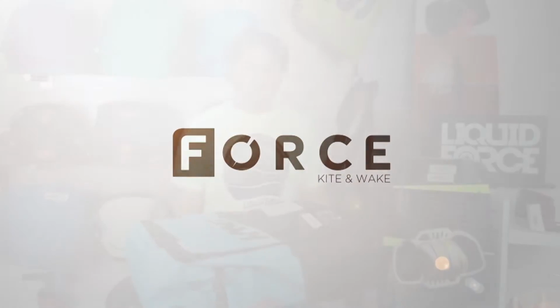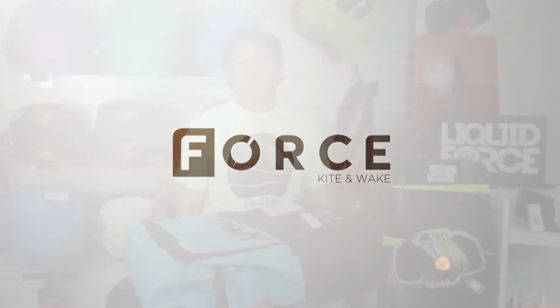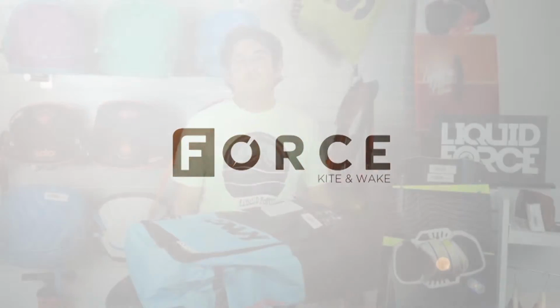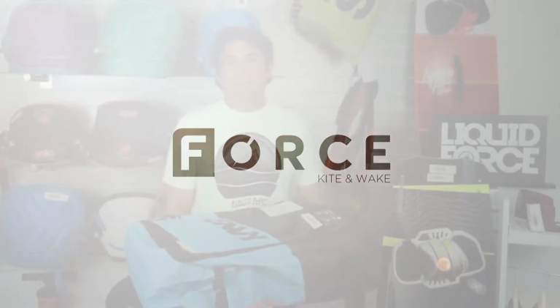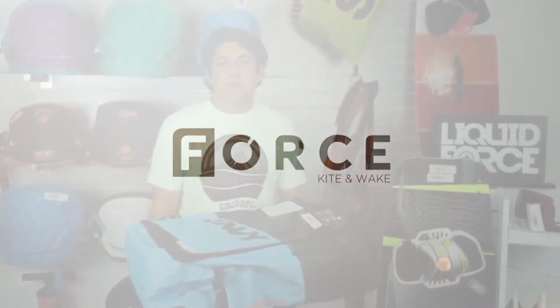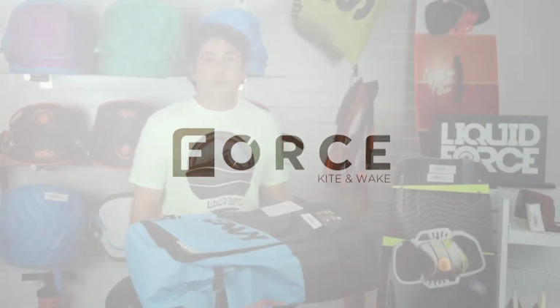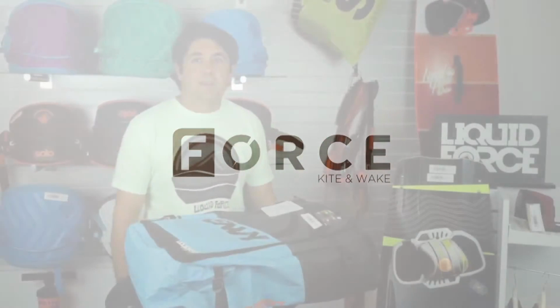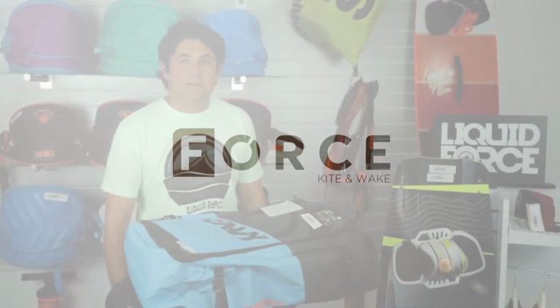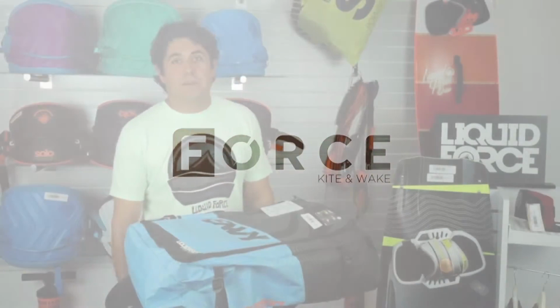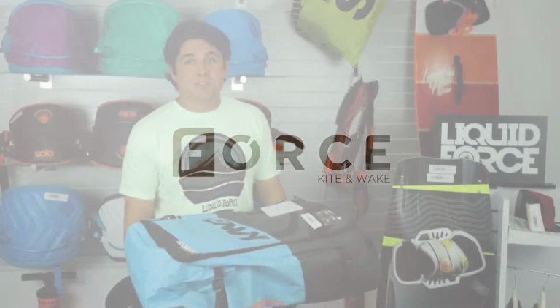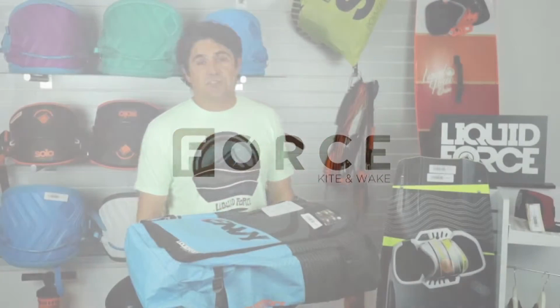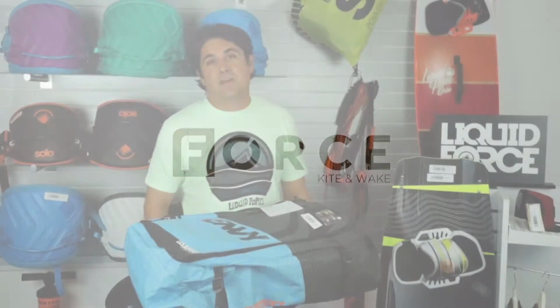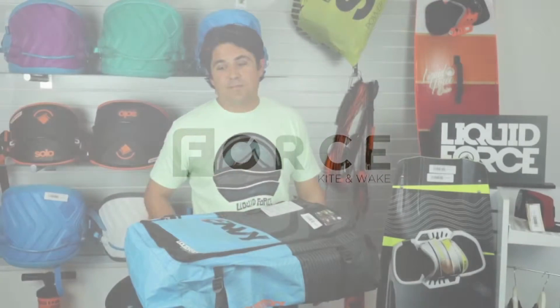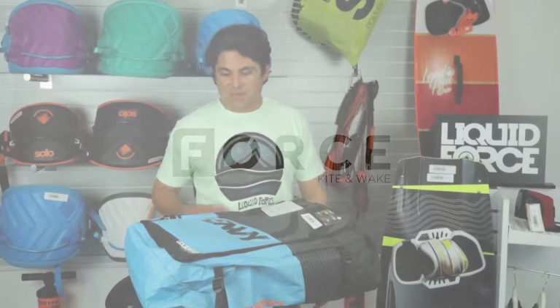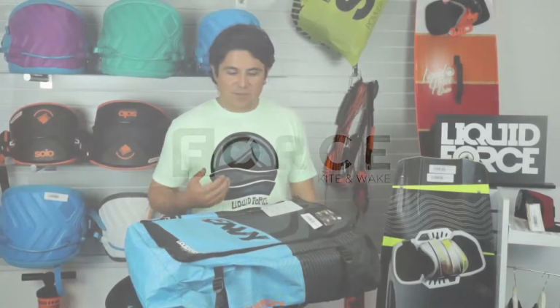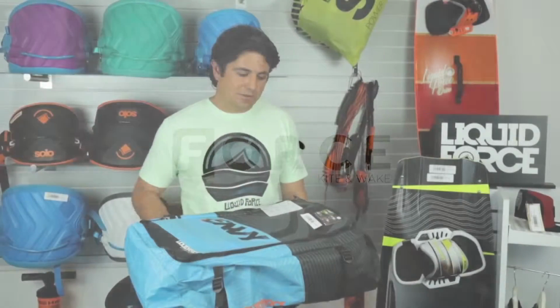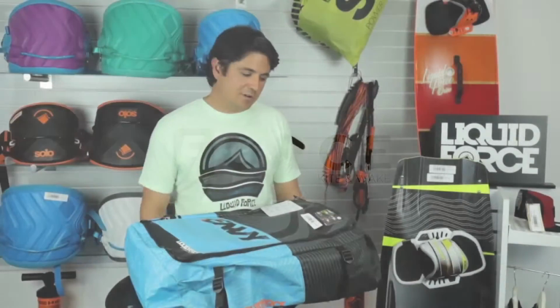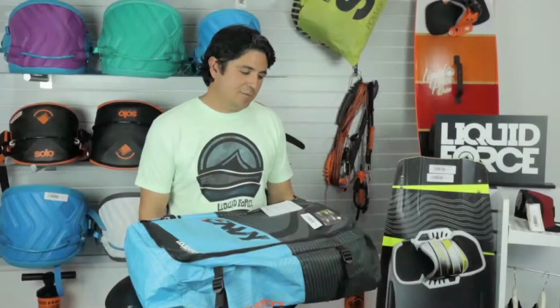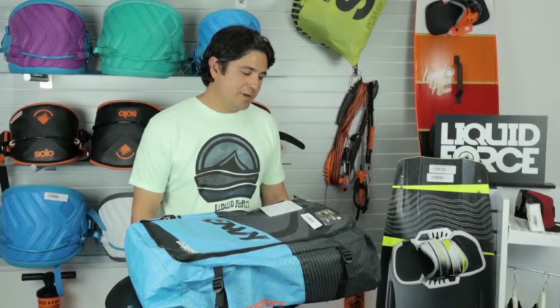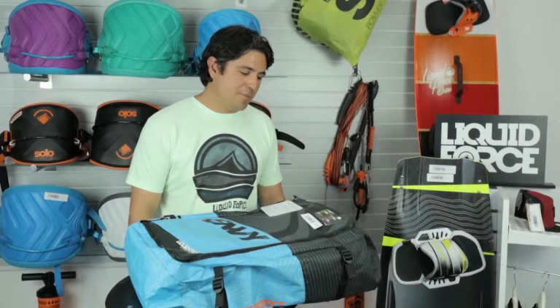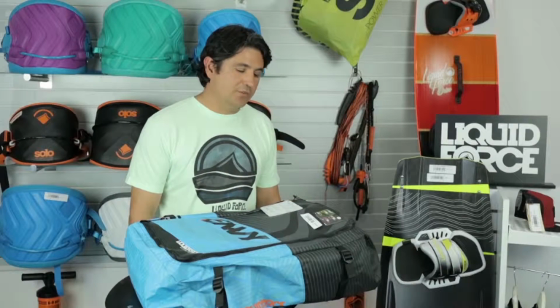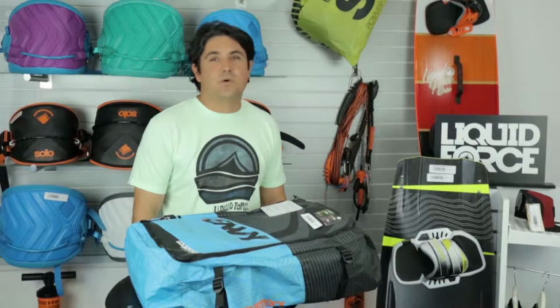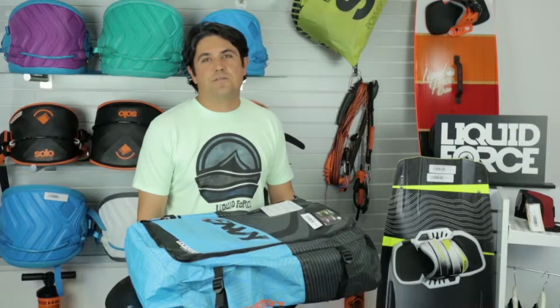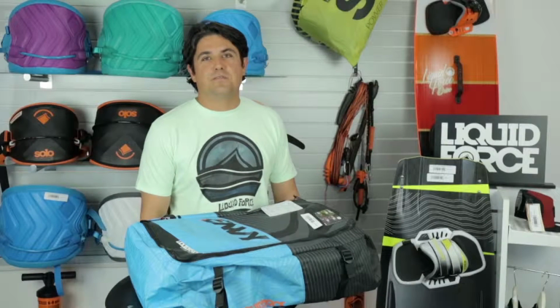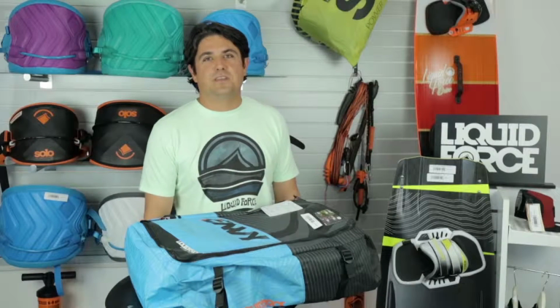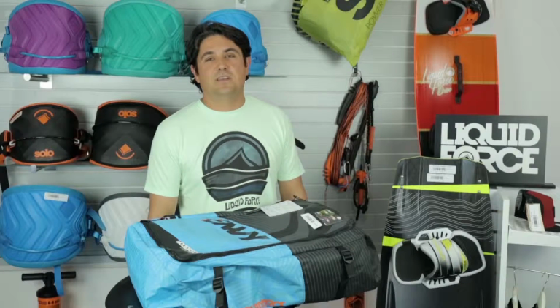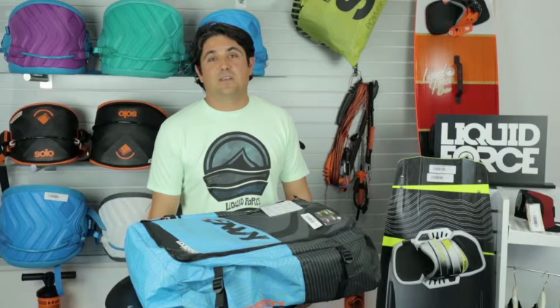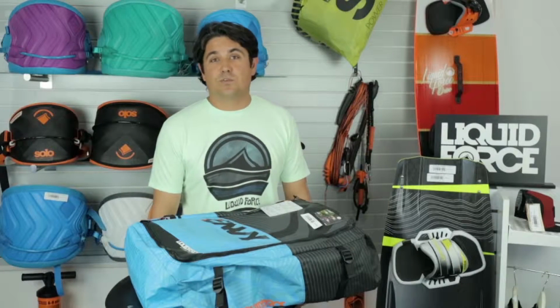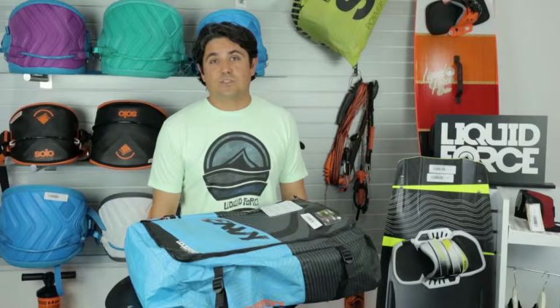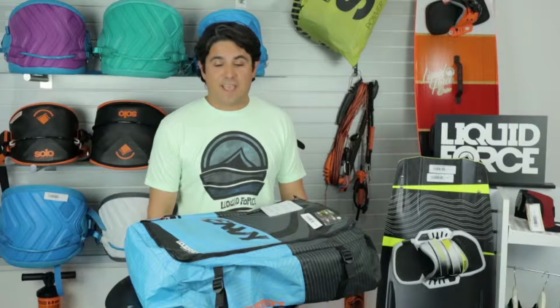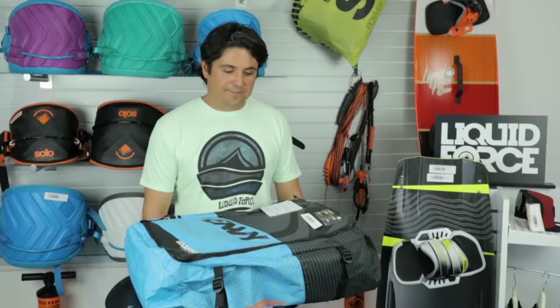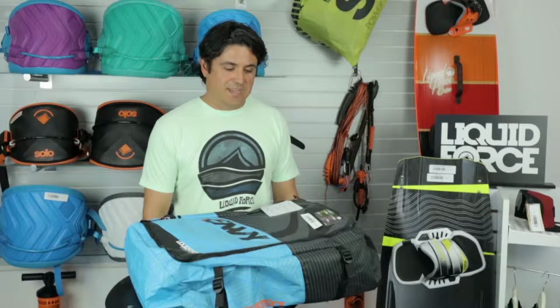Welcome to Force Kite and Wake. My name is Stan Radeff and I'm here to talk a little bit about the 2015 Liquid Force Envy.